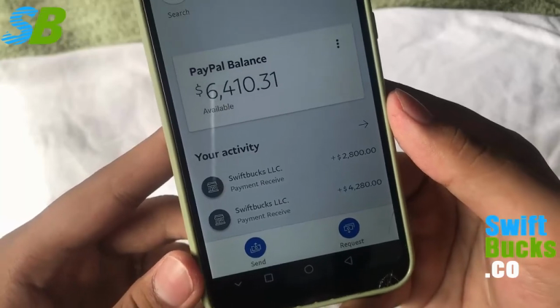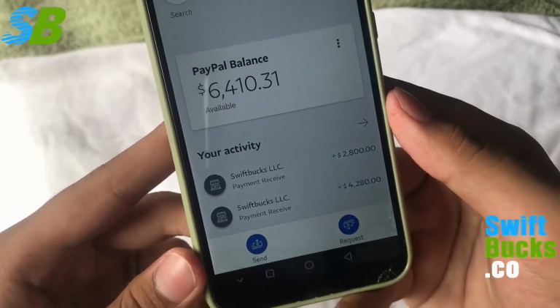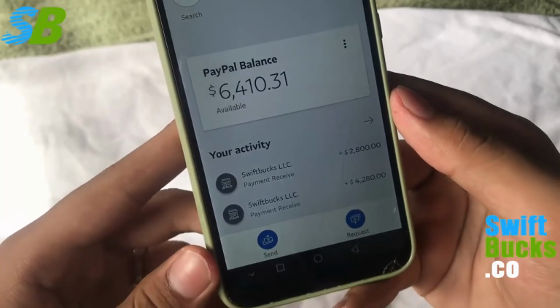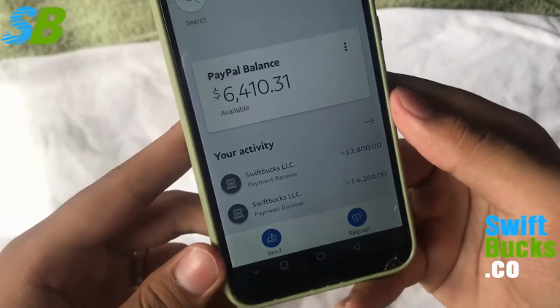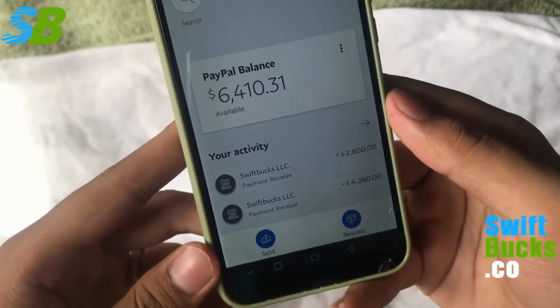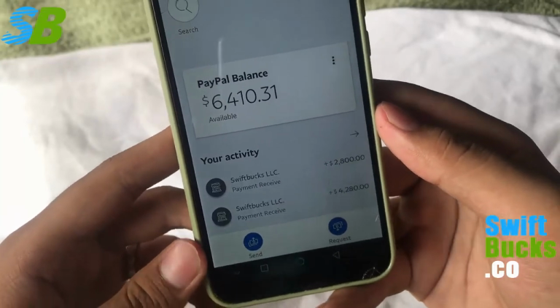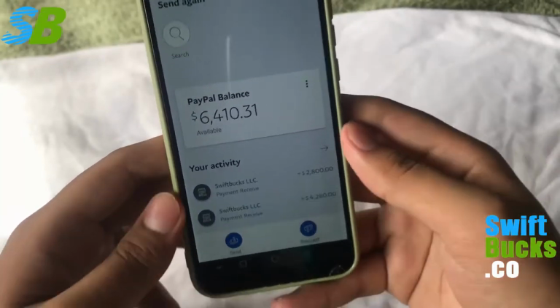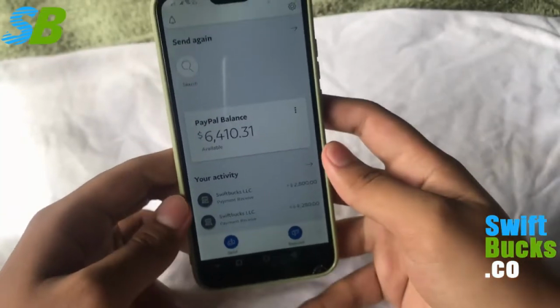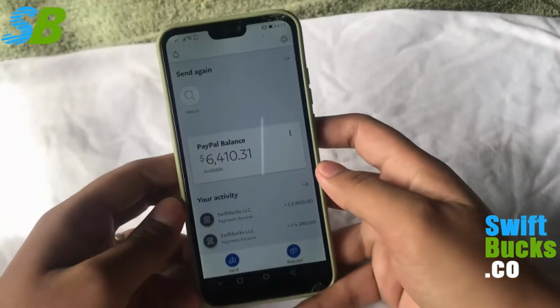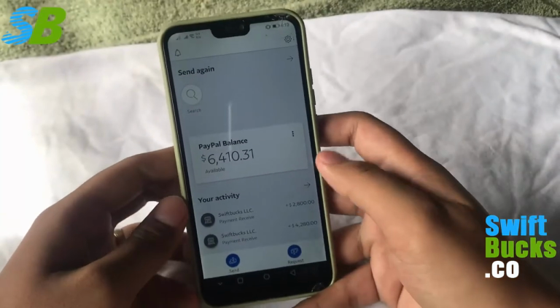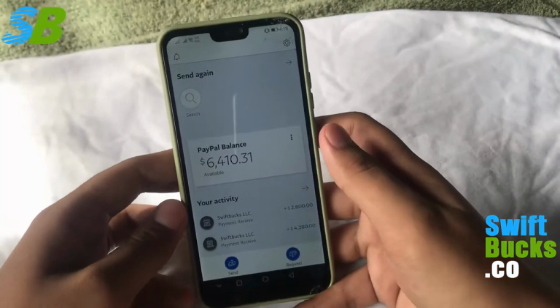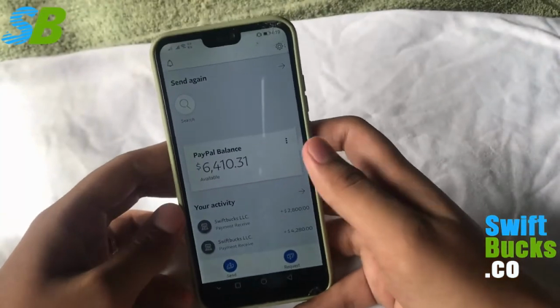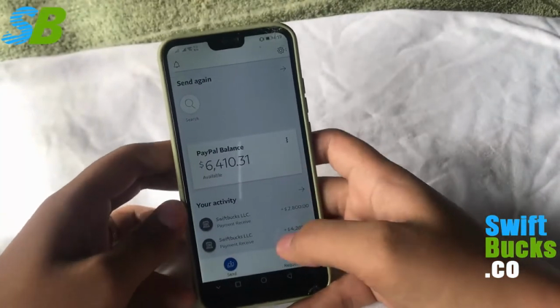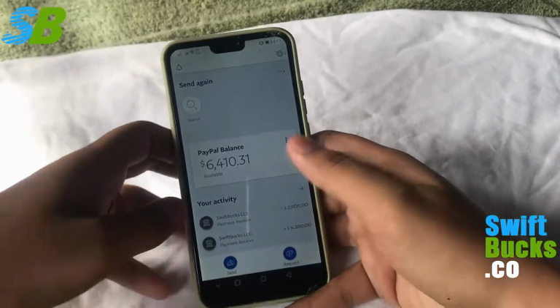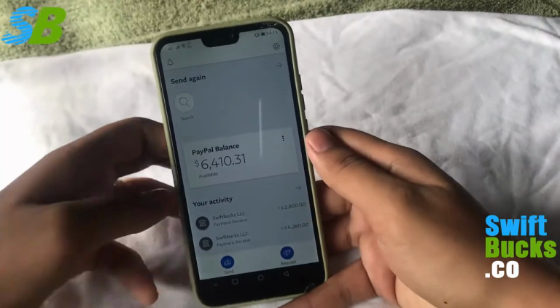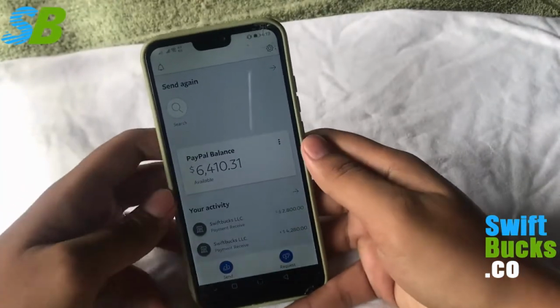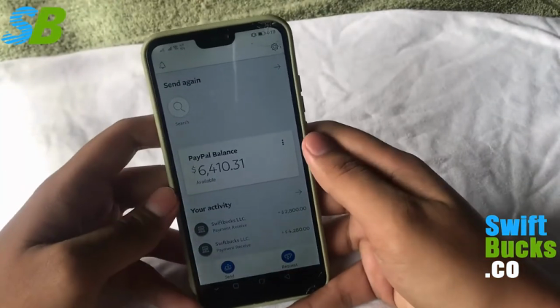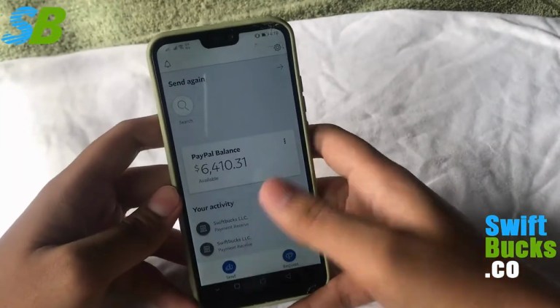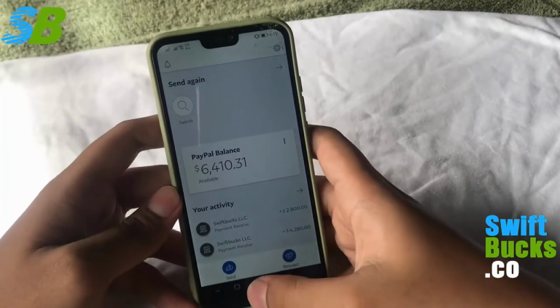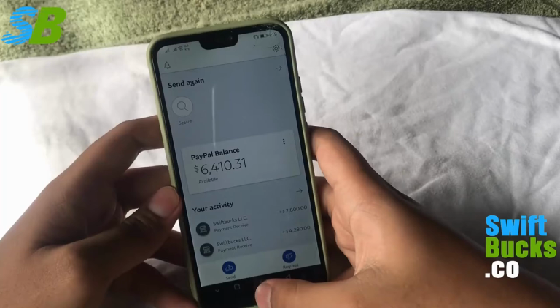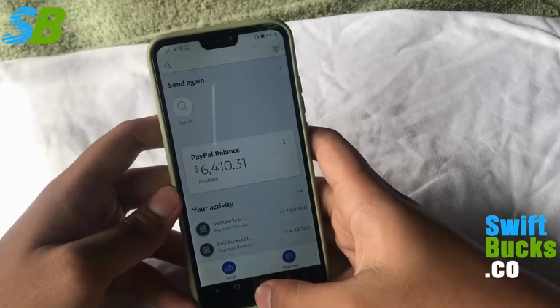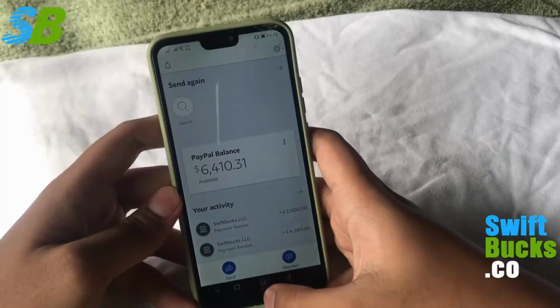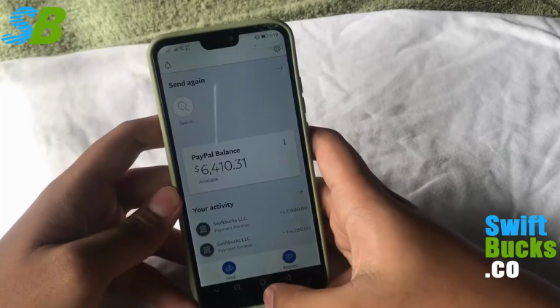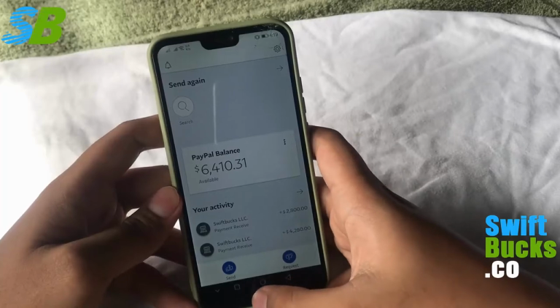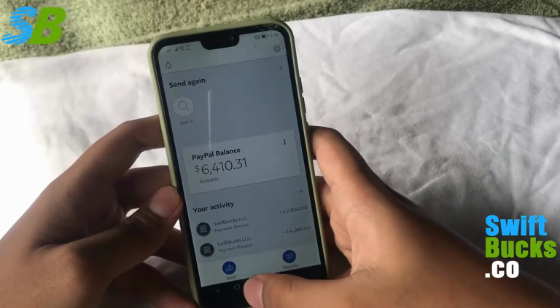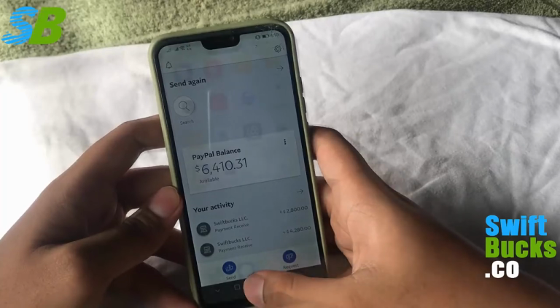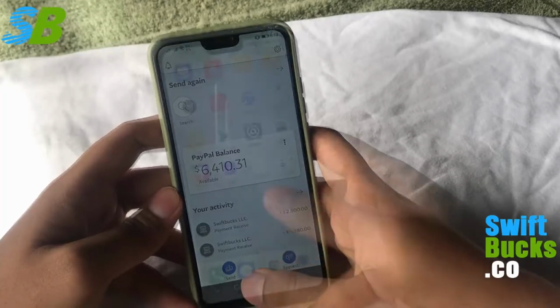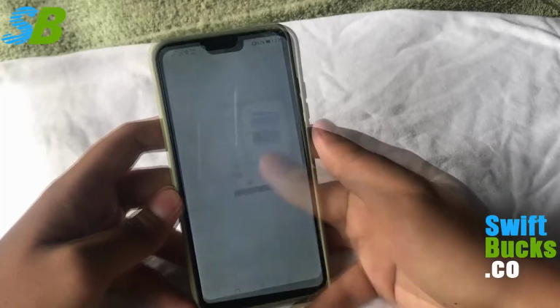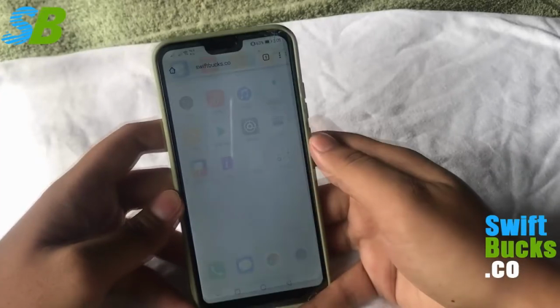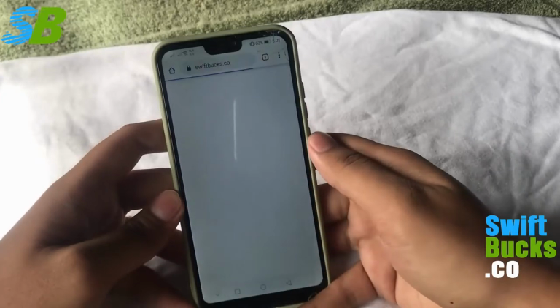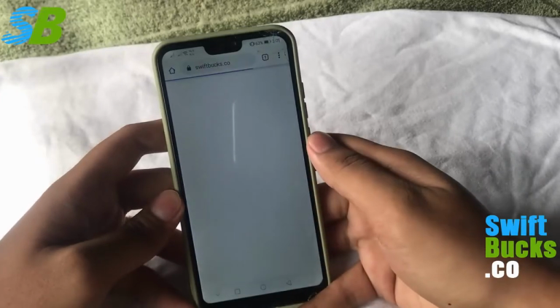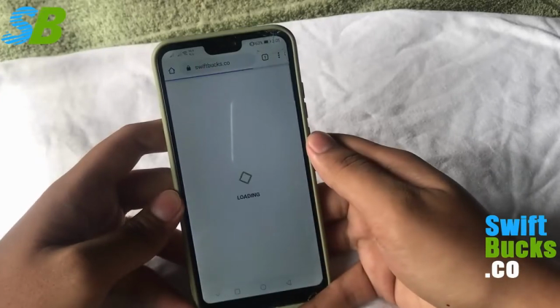In today's video, if you want to earn like these while you're at home, watch and follow my instructions carefully. Let's get in the video.